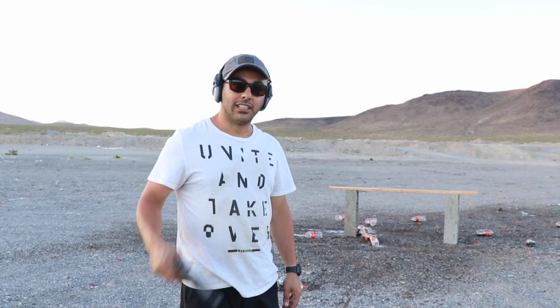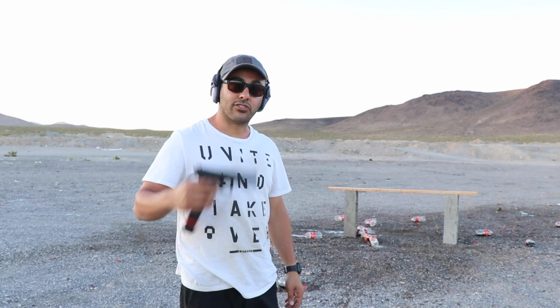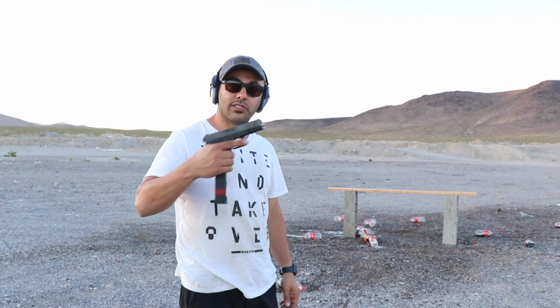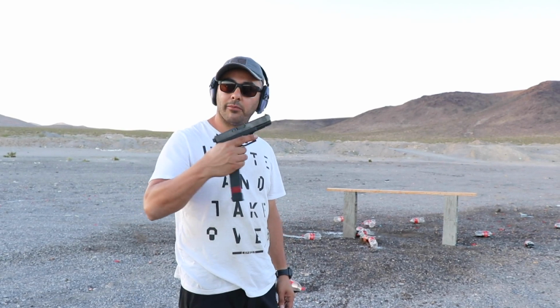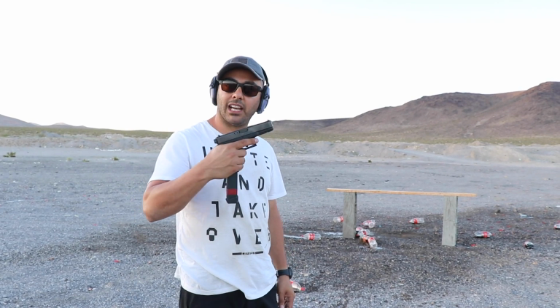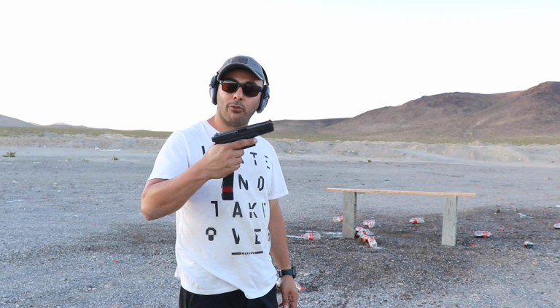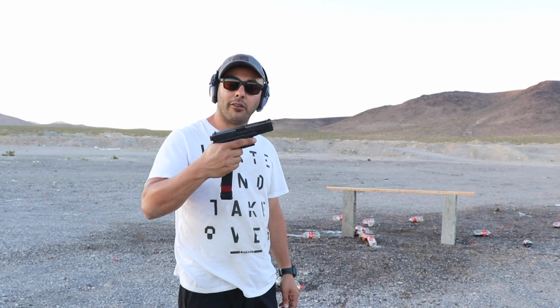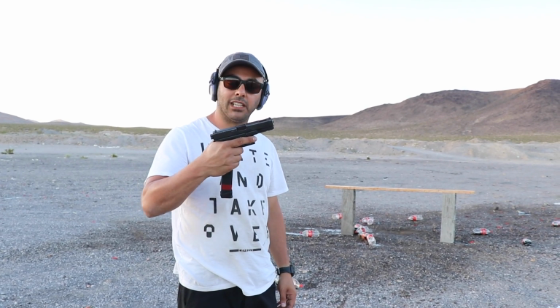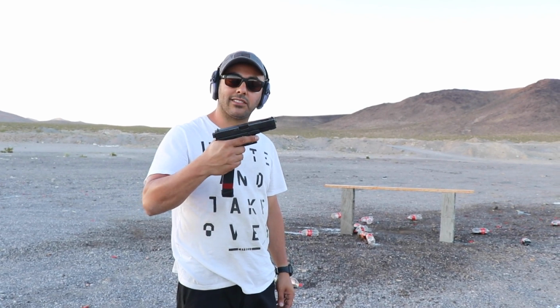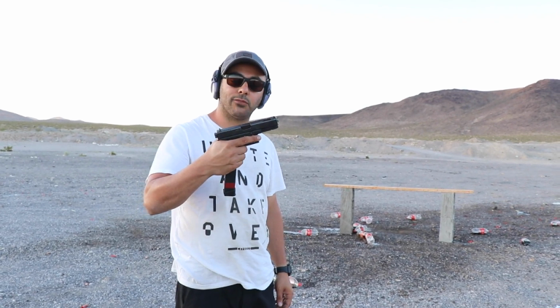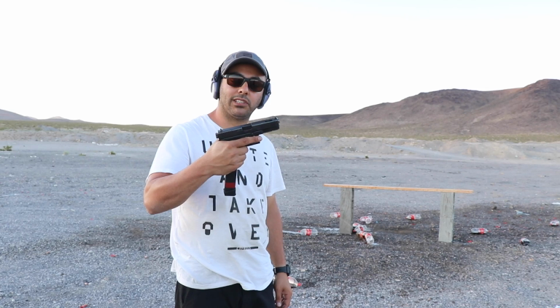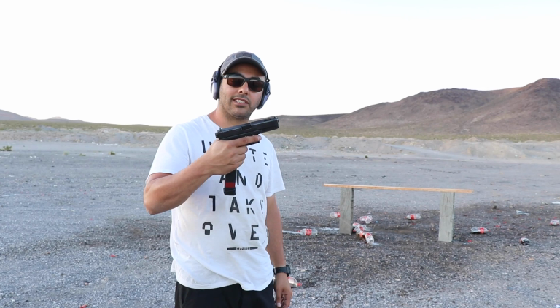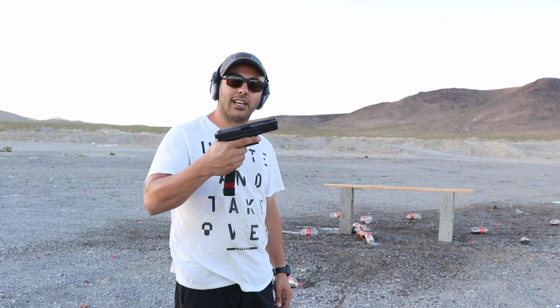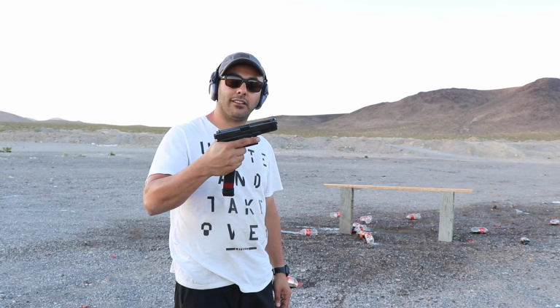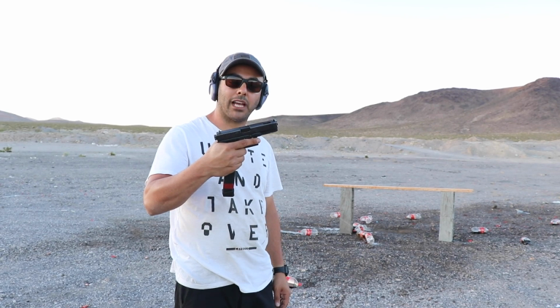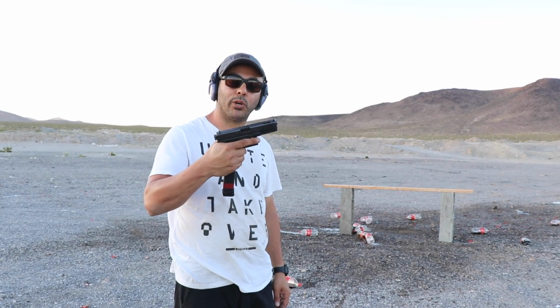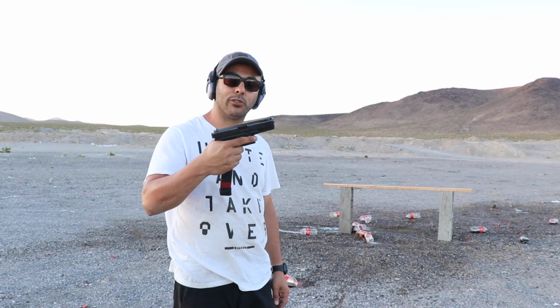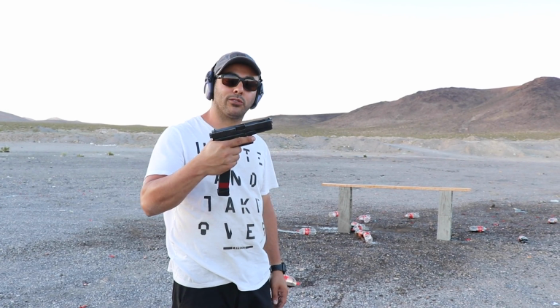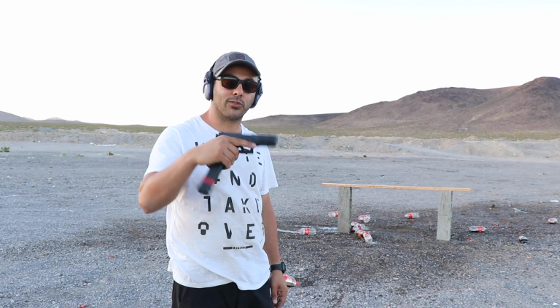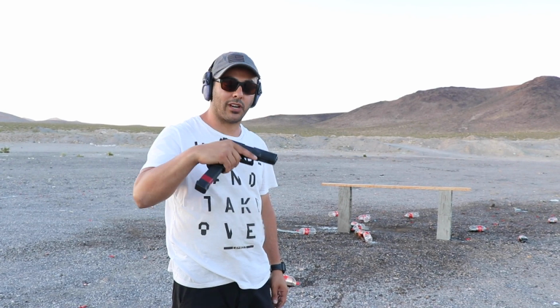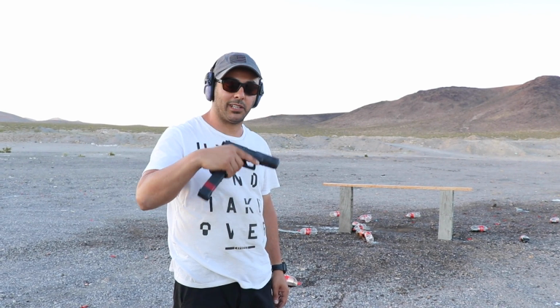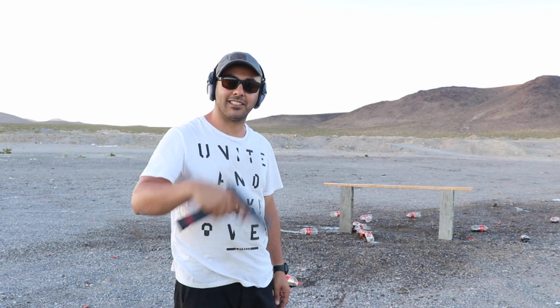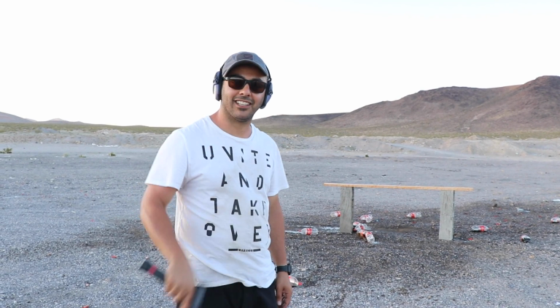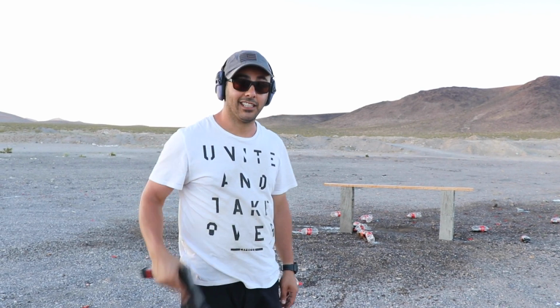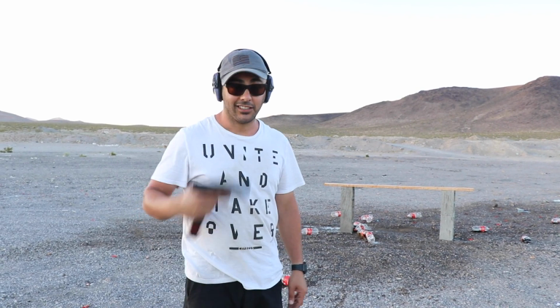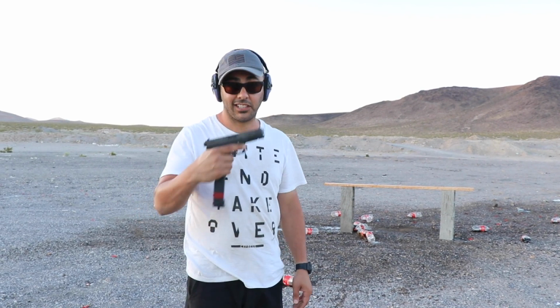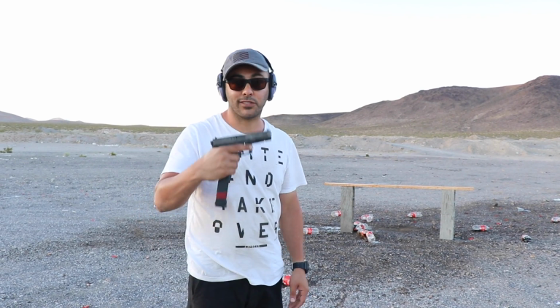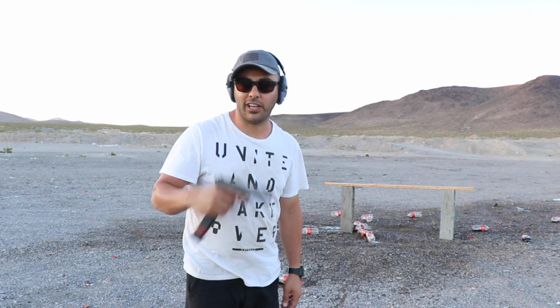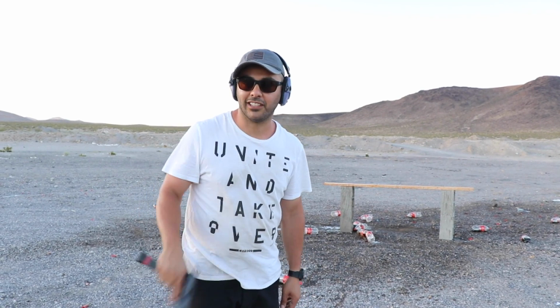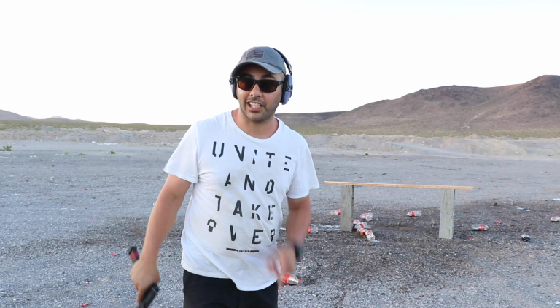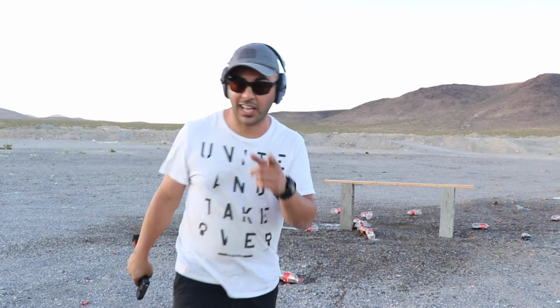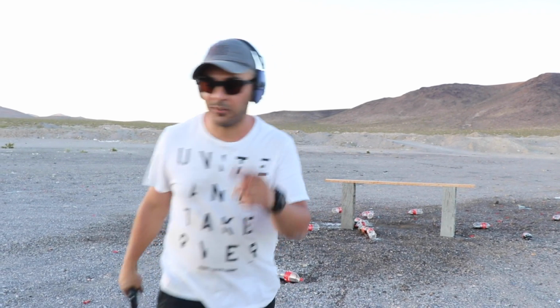Let's shoot some watermelons and see what this bad boy will do to those watermelons. This thing is fun. Thanks Adam.